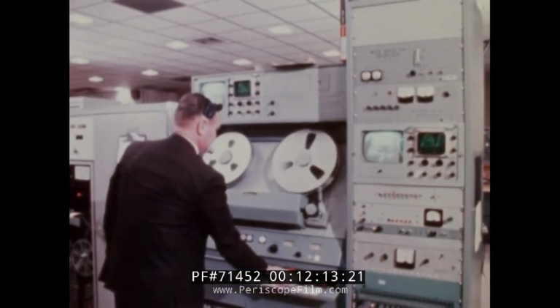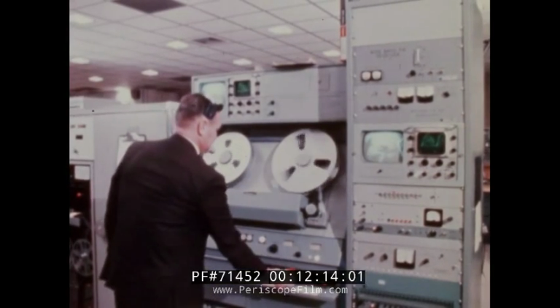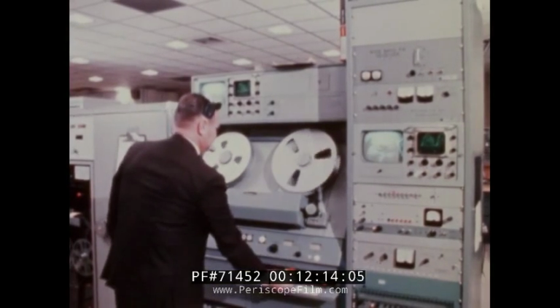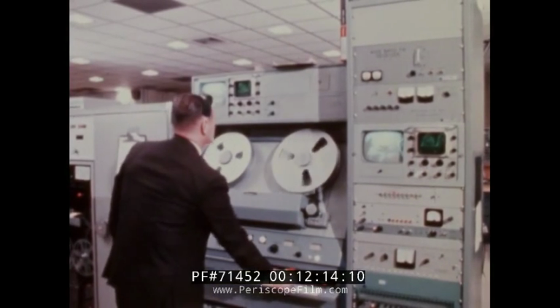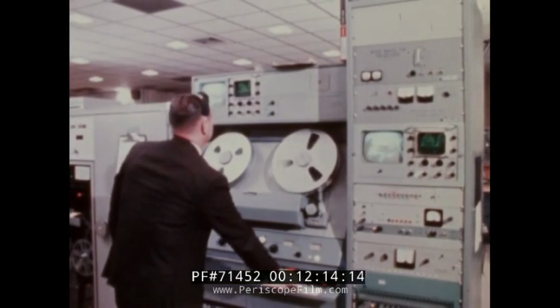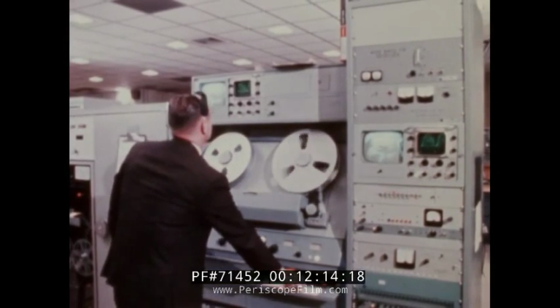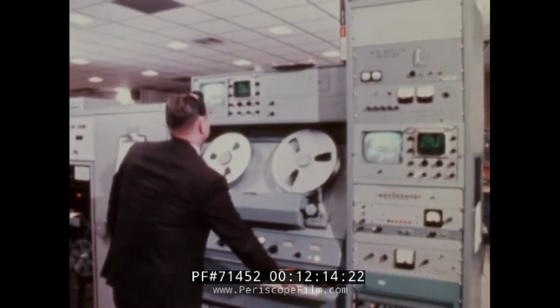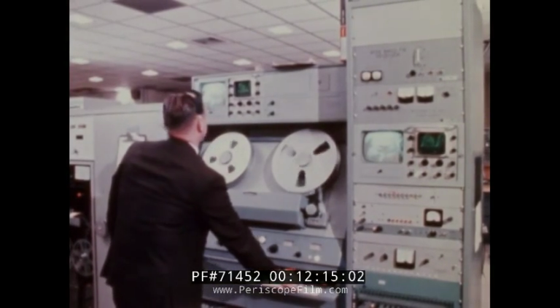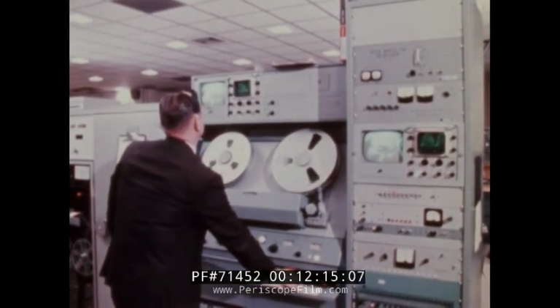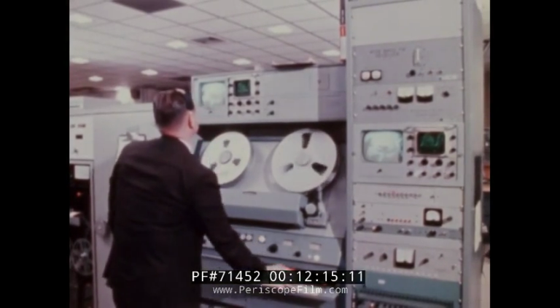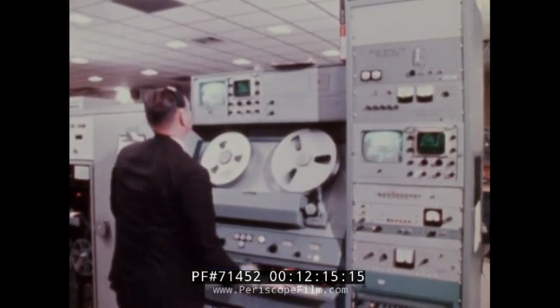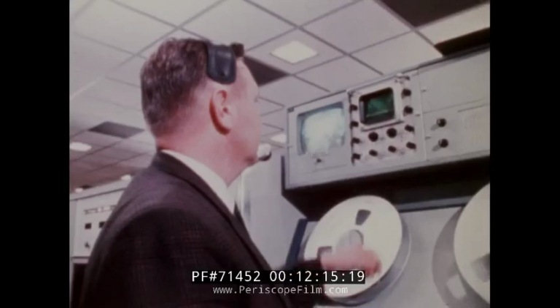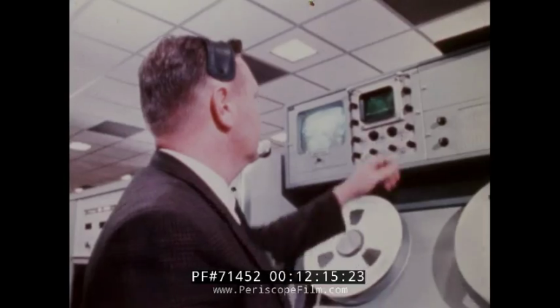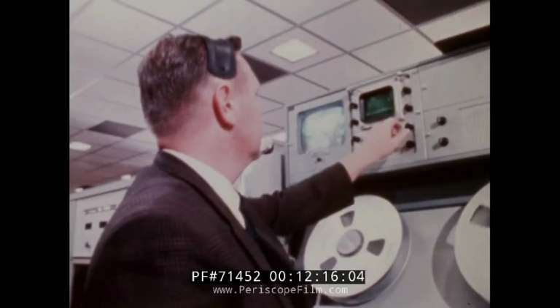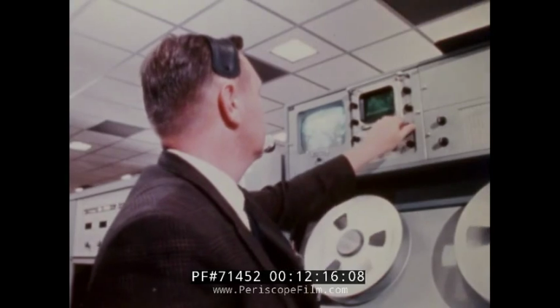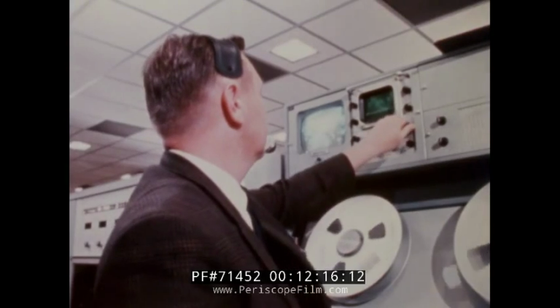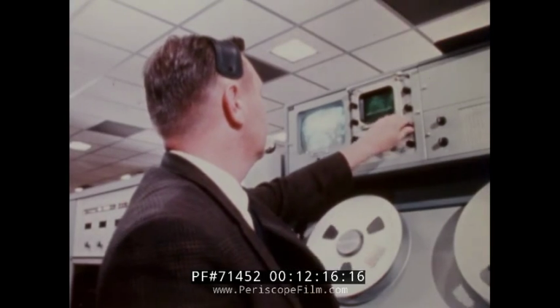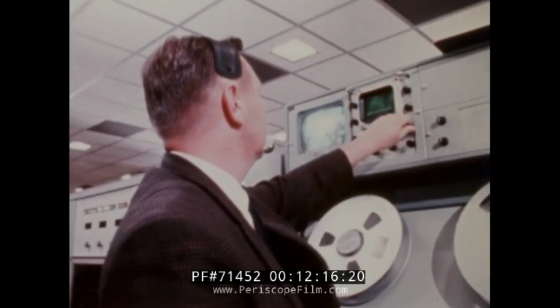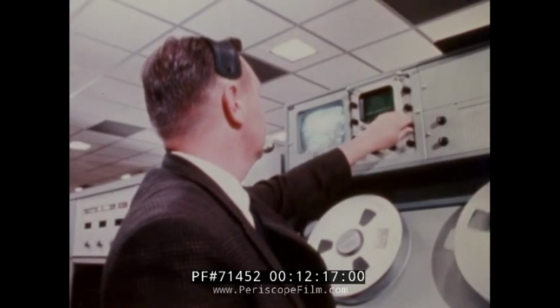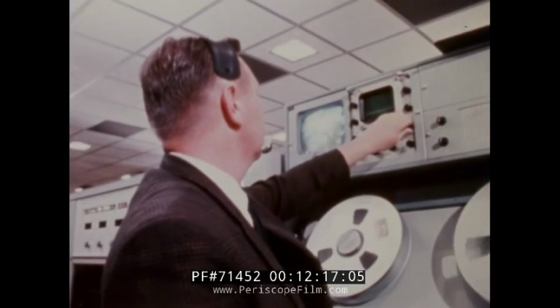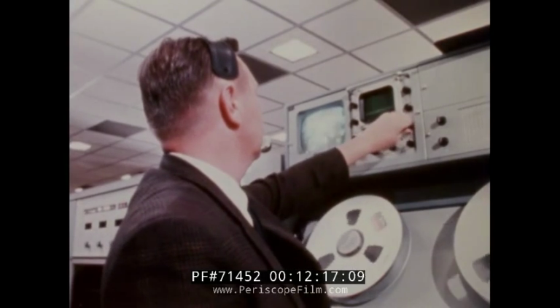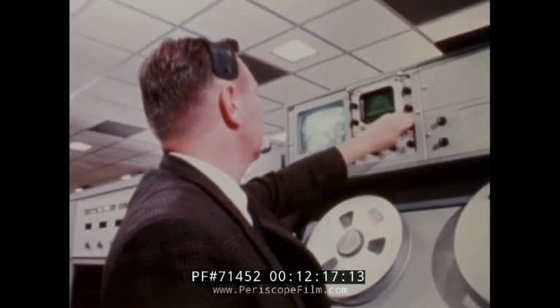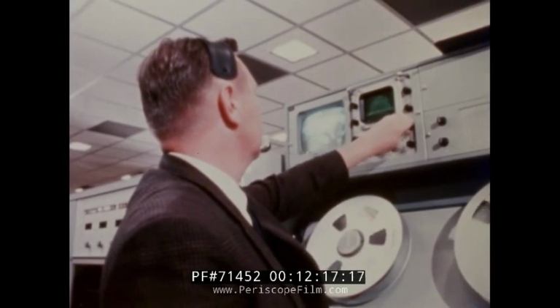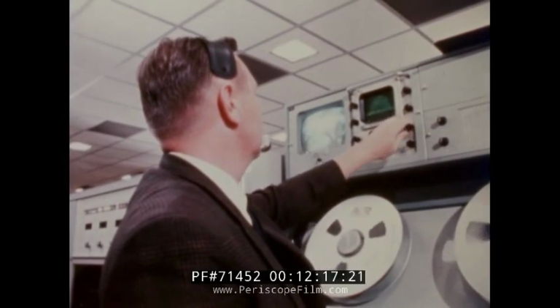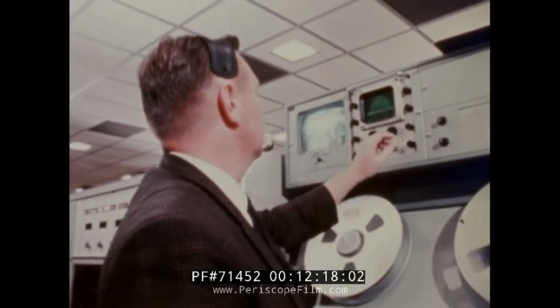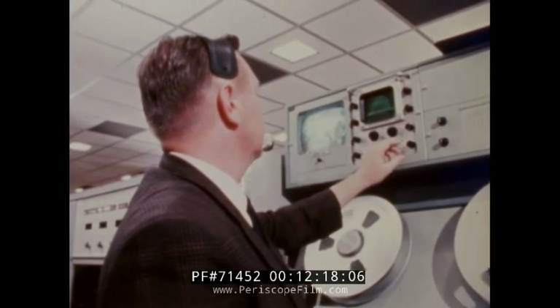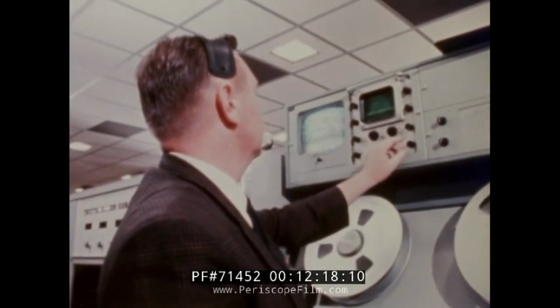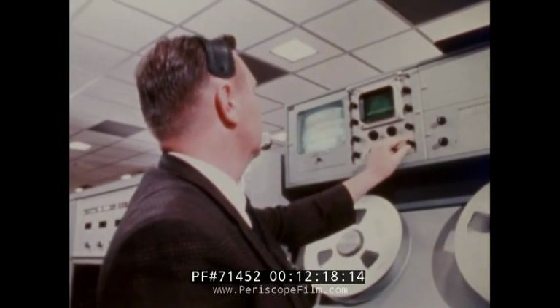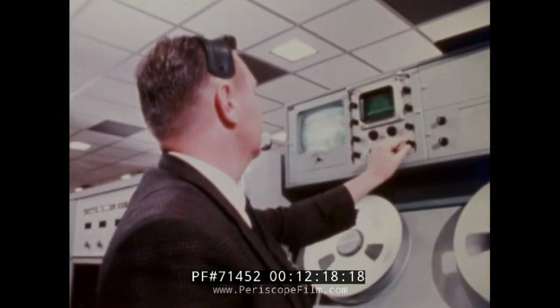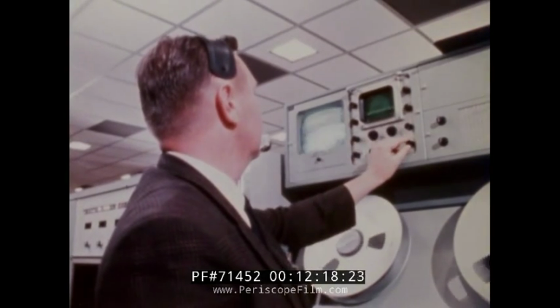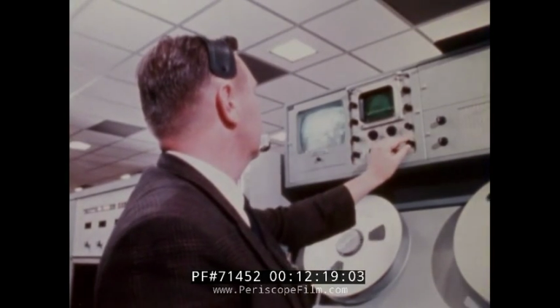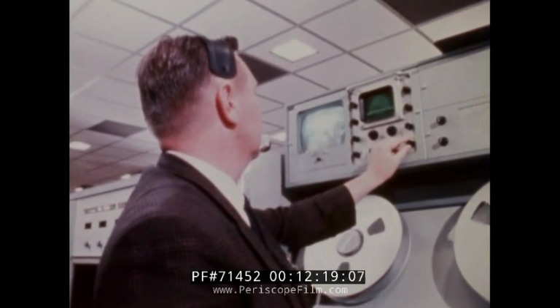Seven television transmissions from space were presented by the crew during the Apollo 7 mission.